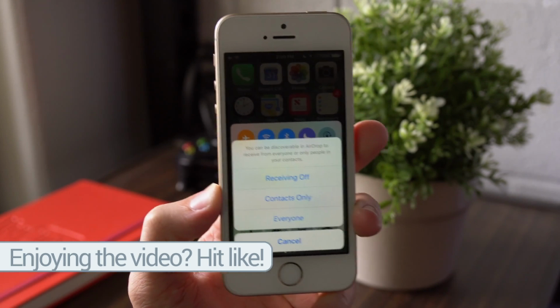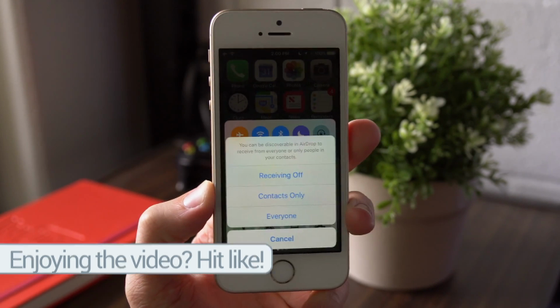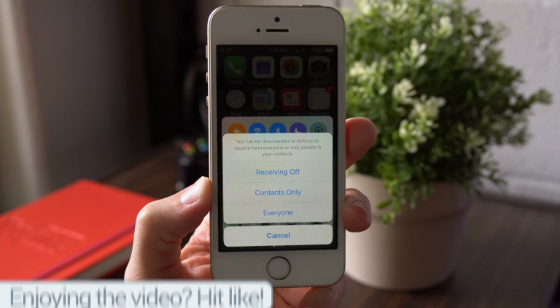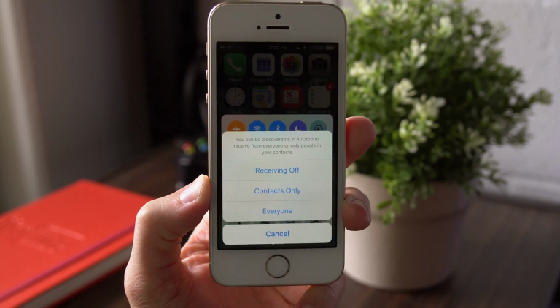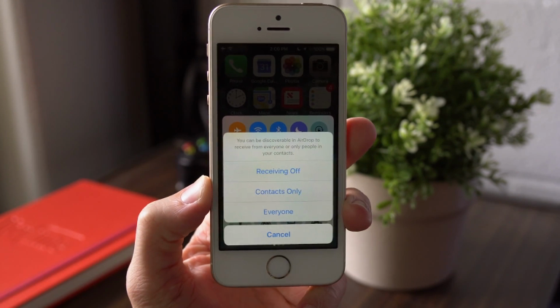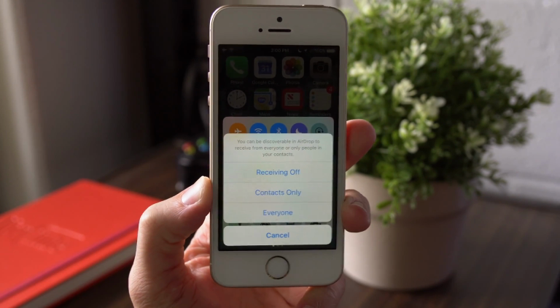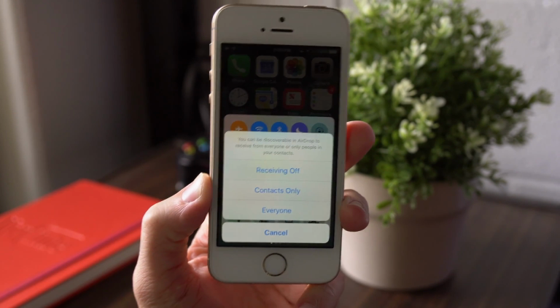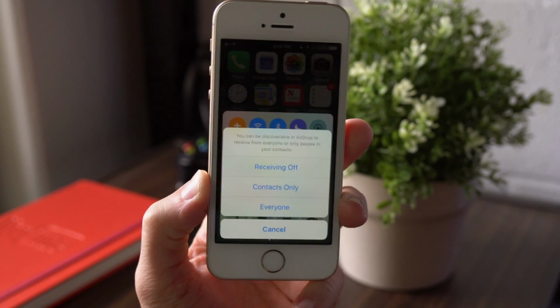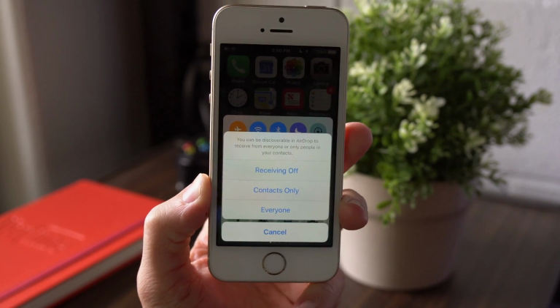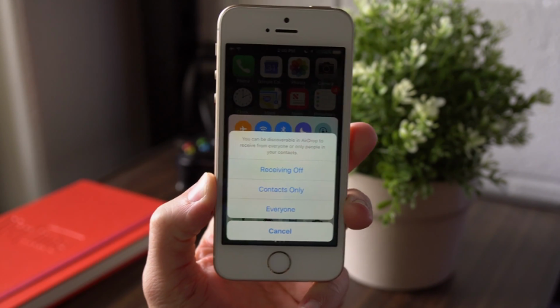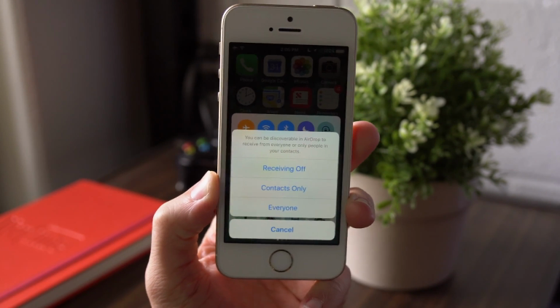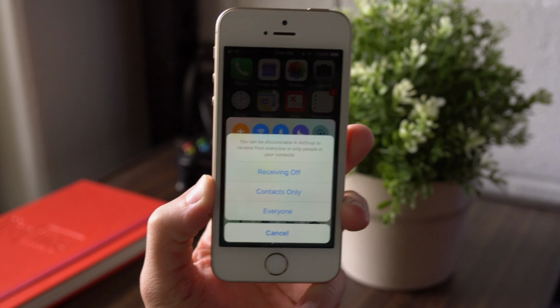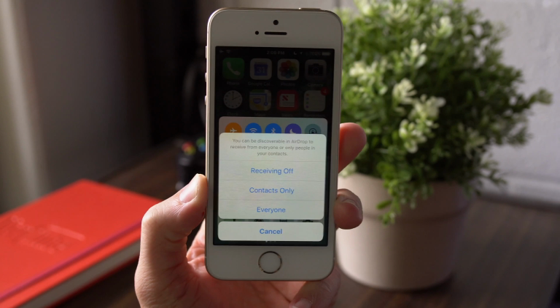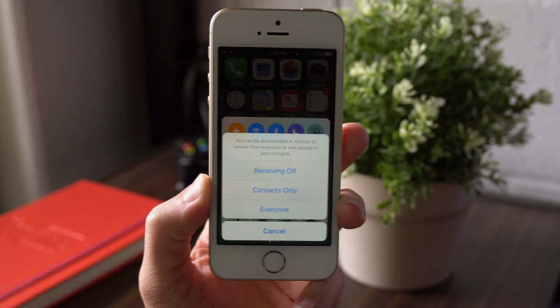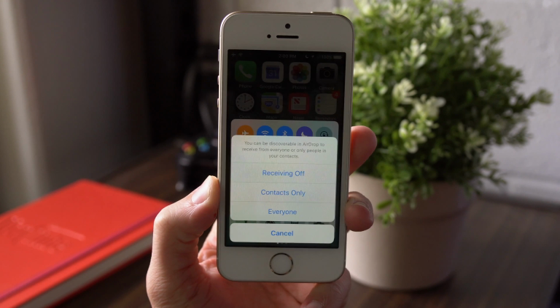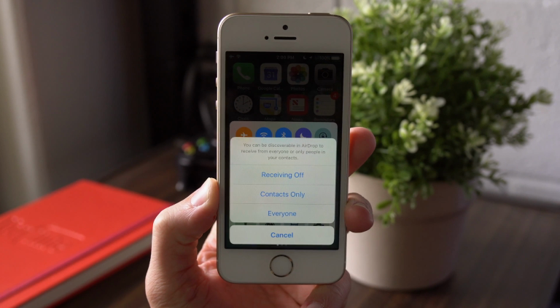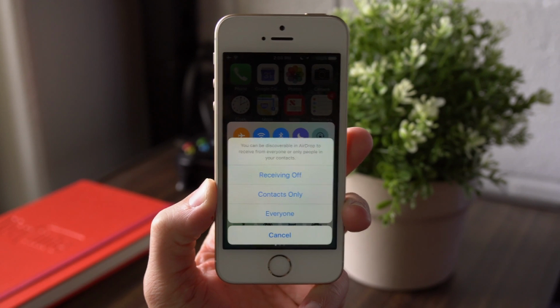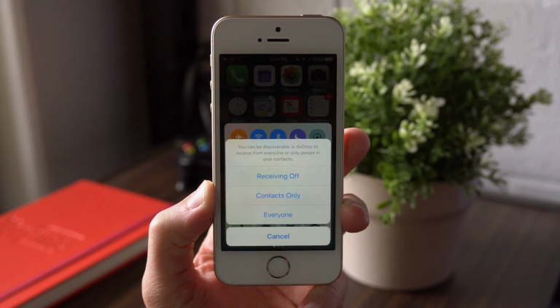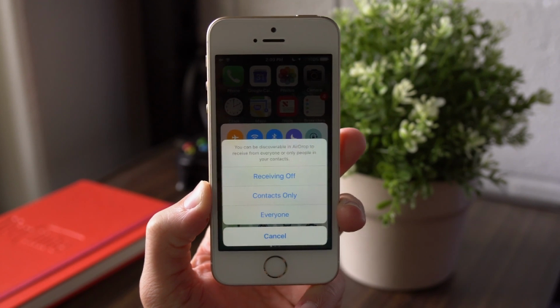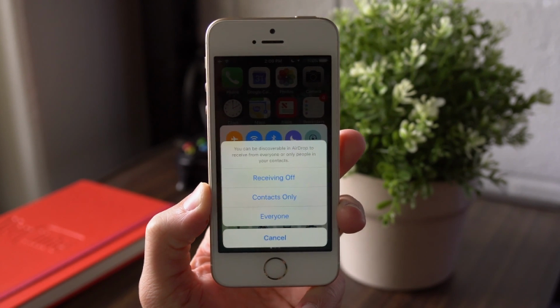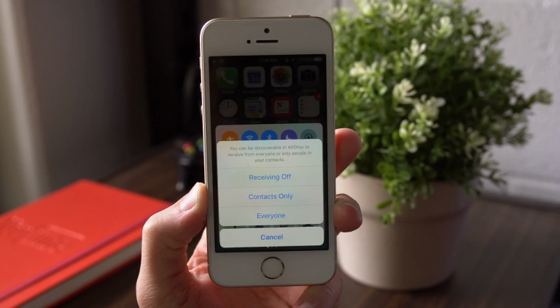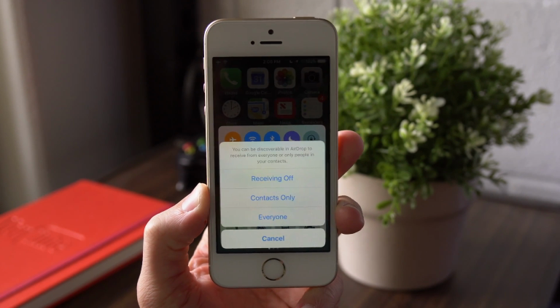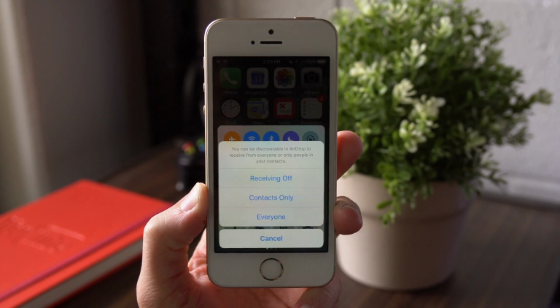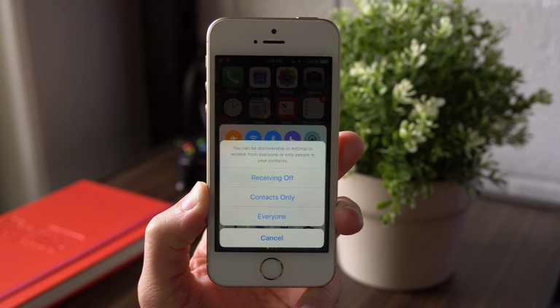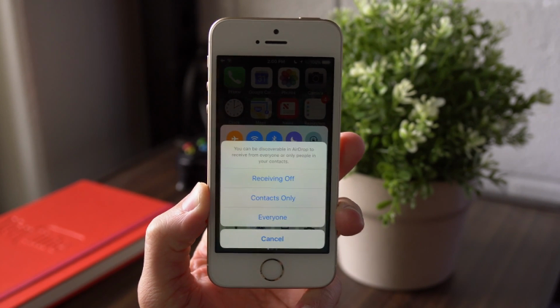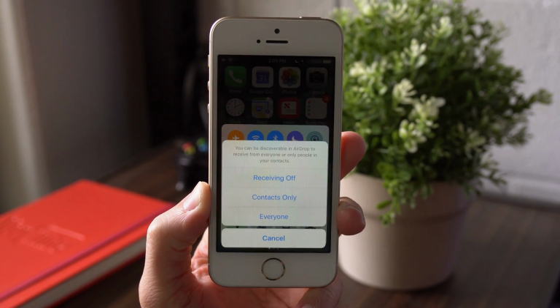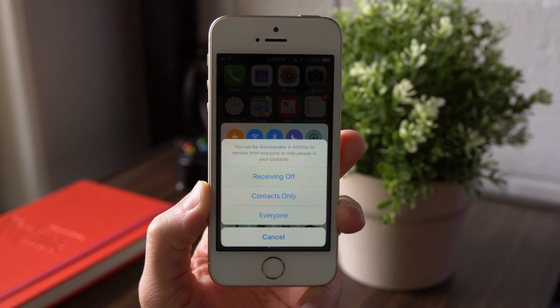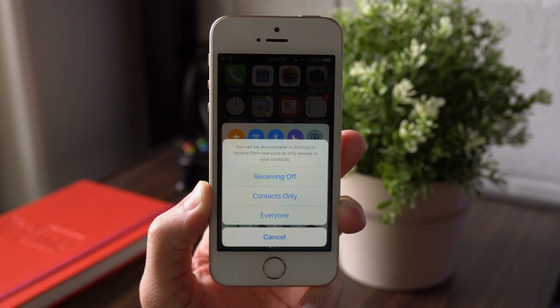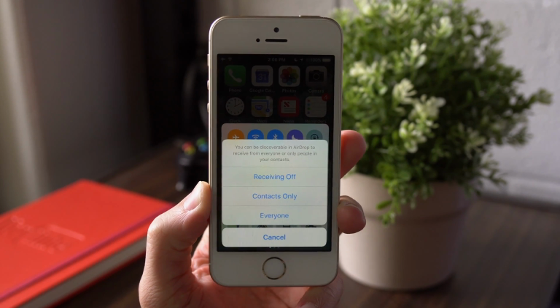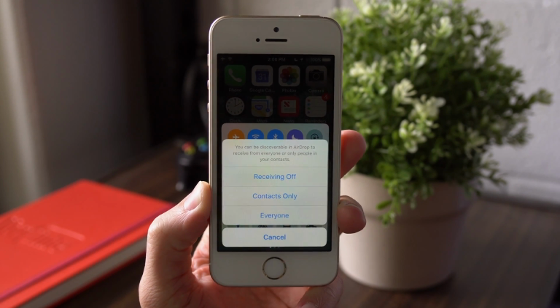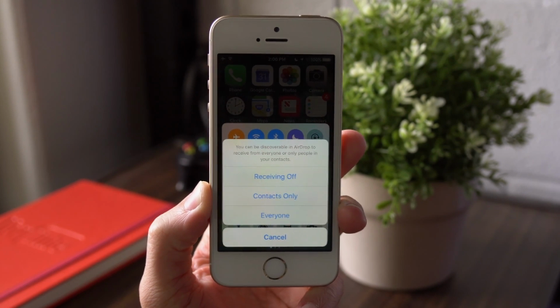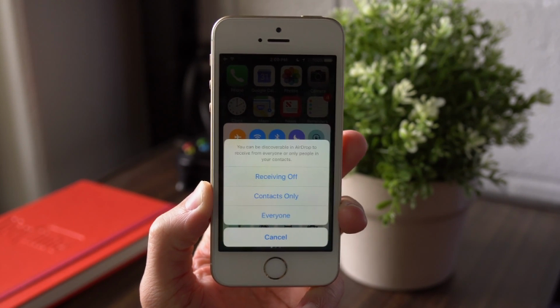But it doesn't cause any long-term harm to your devices. All my data is still here. It's not going to mess anything up, but if you want to crash a phone, you can do it this way.